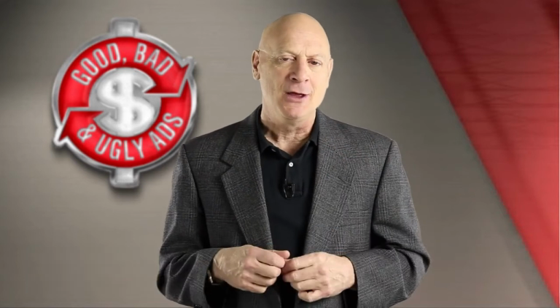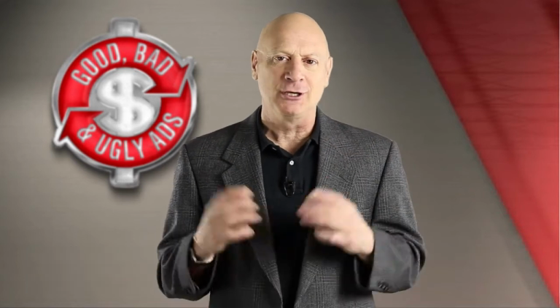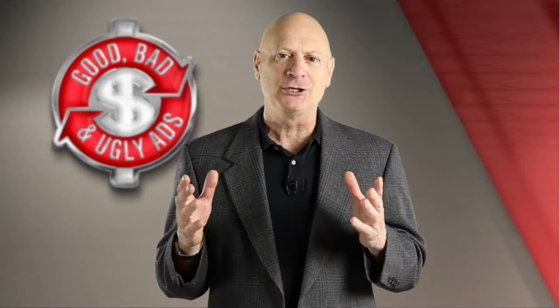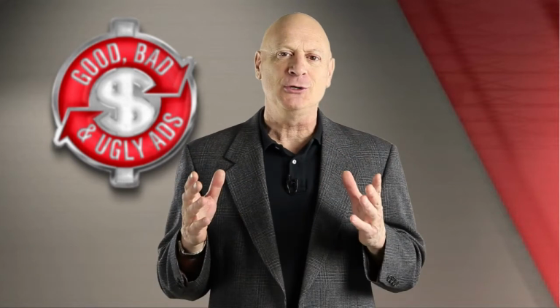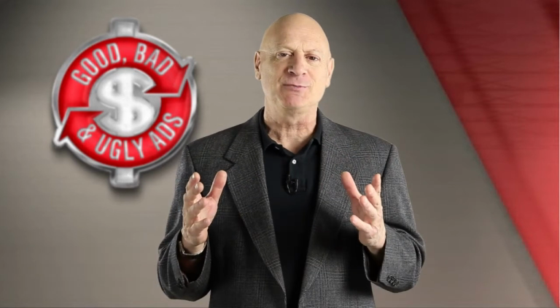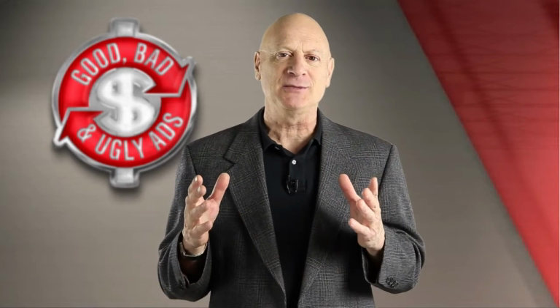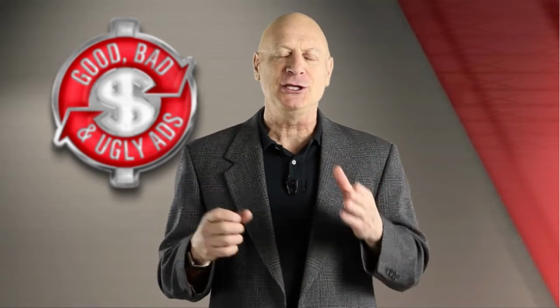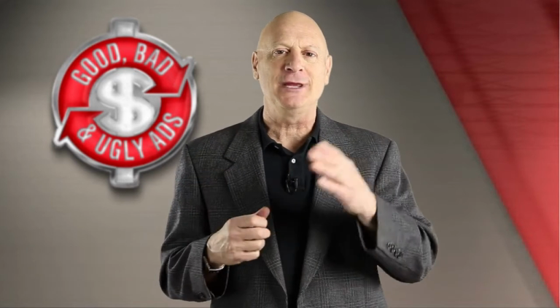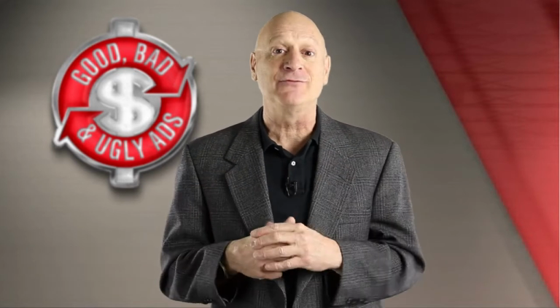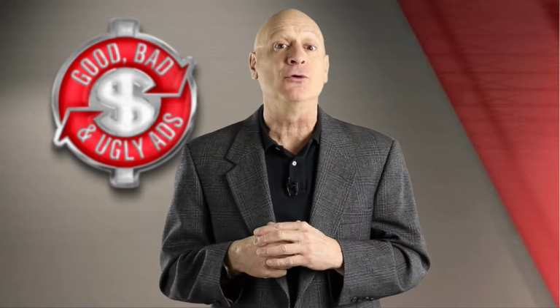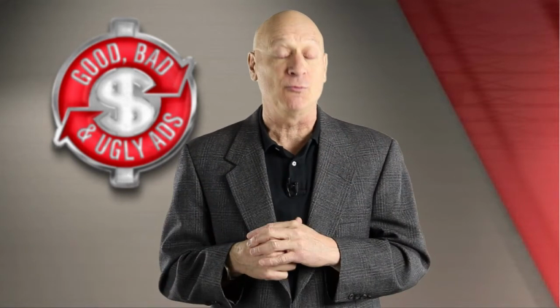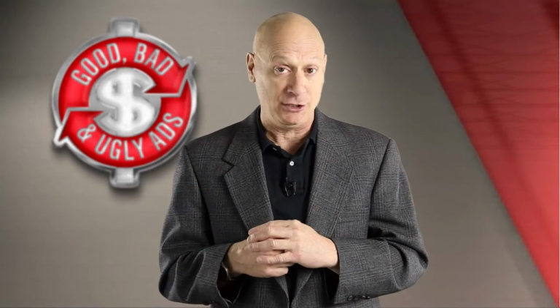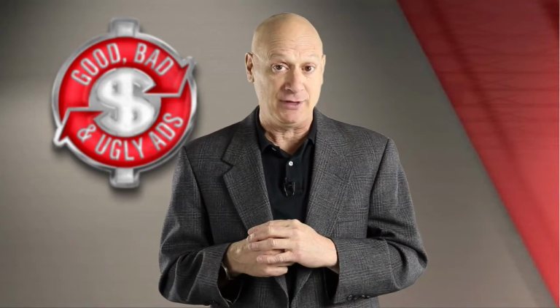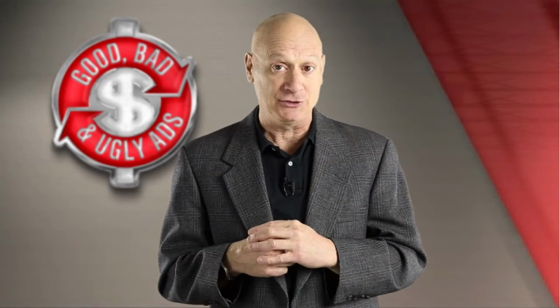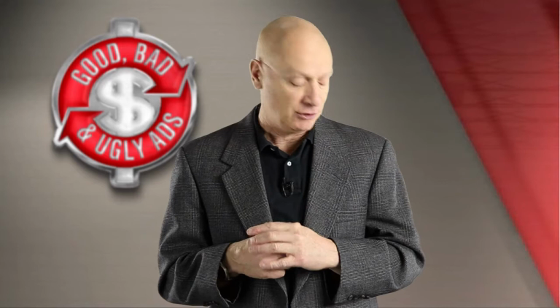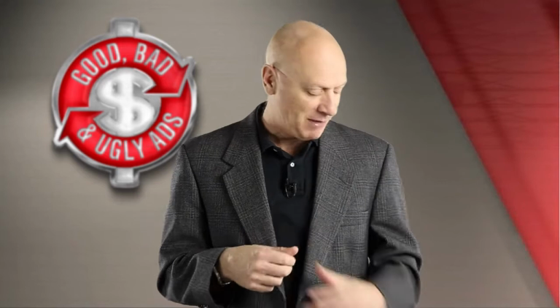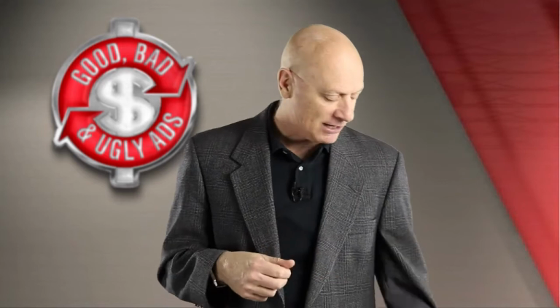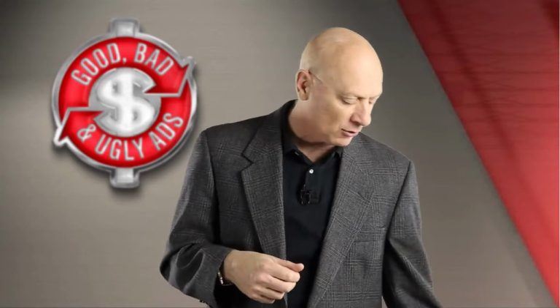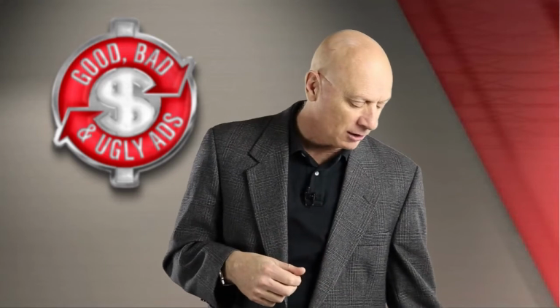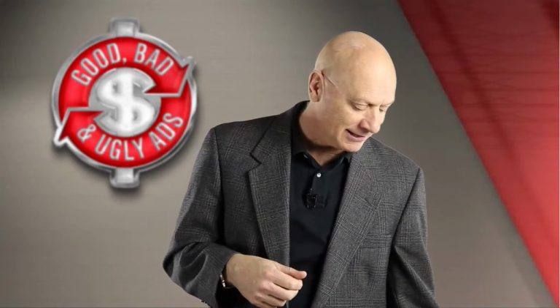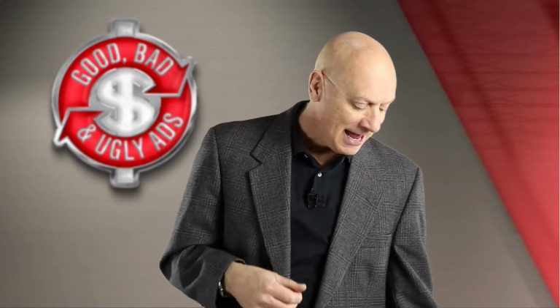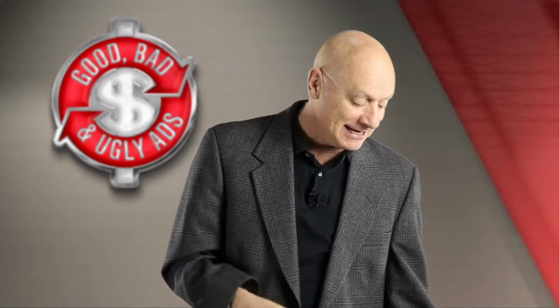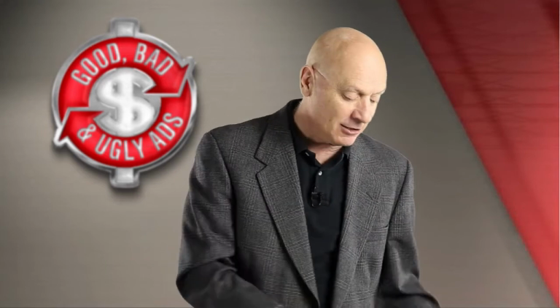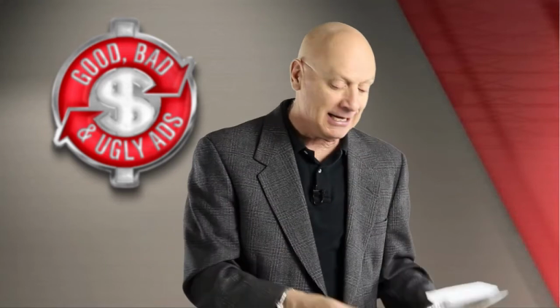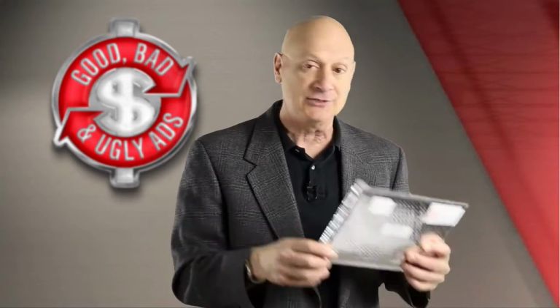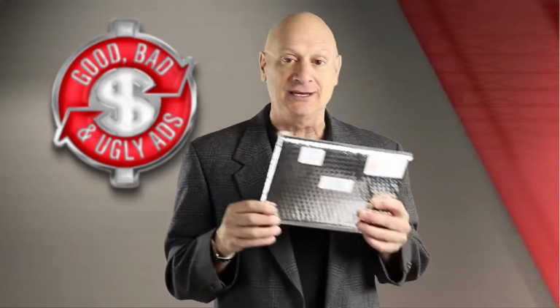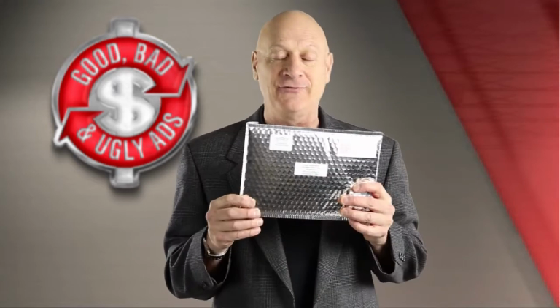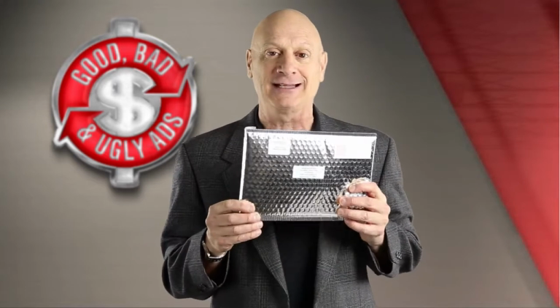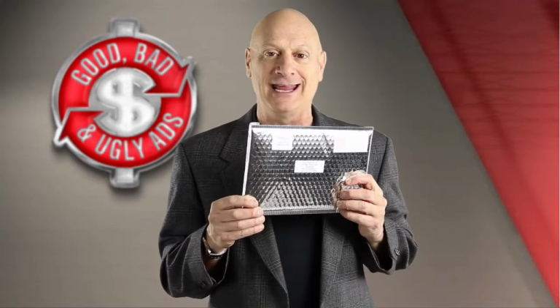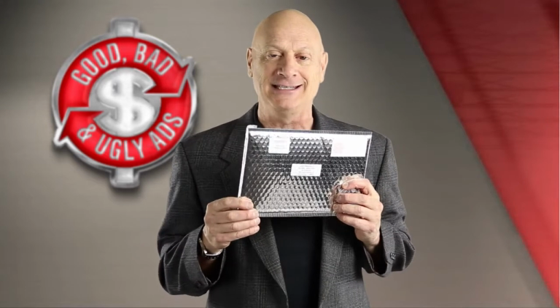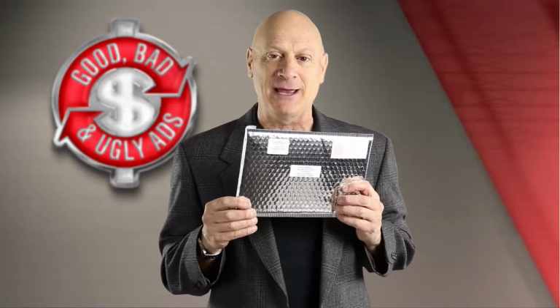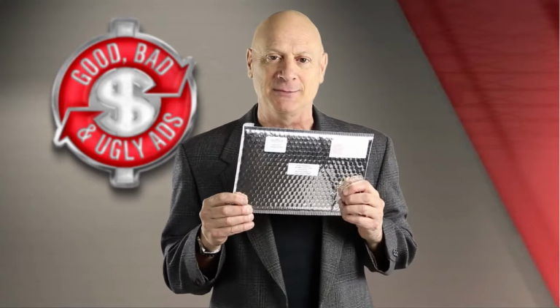We're going to show you a specimen. You get to vote on whether you think it's good, bad or ugly. And here is, in fact, today's specimen.